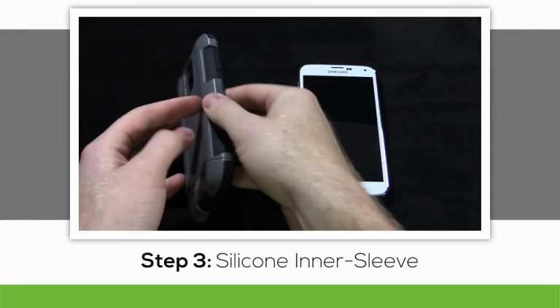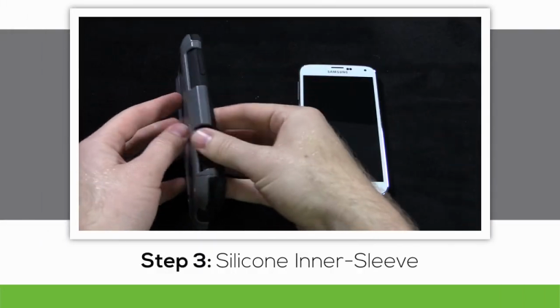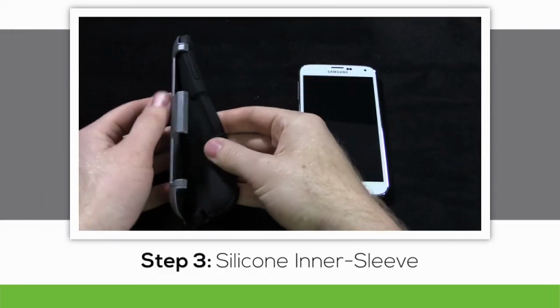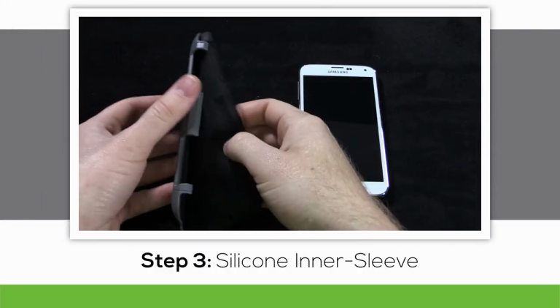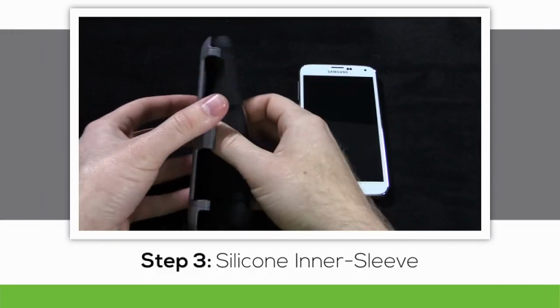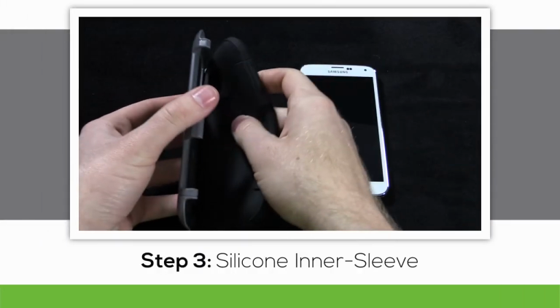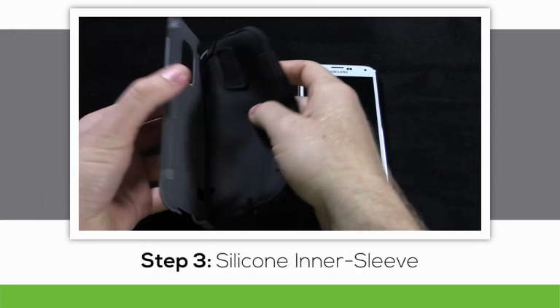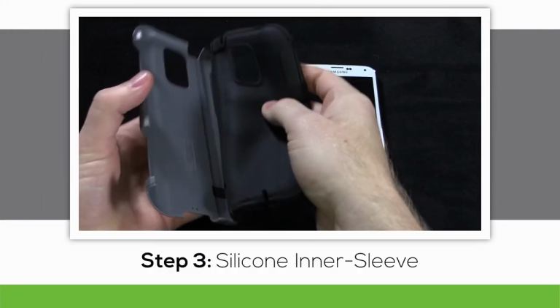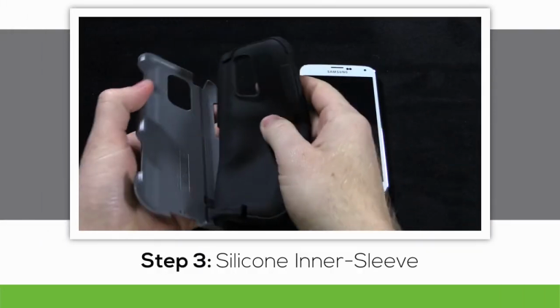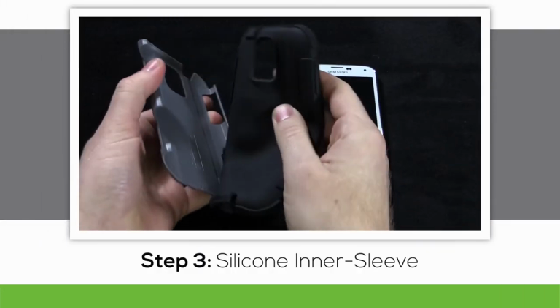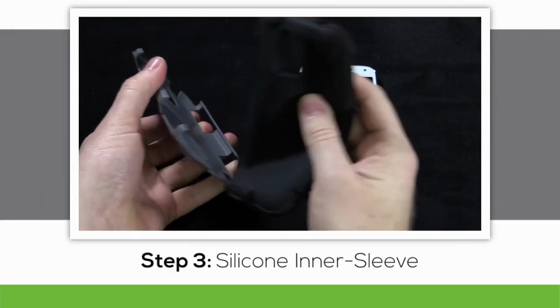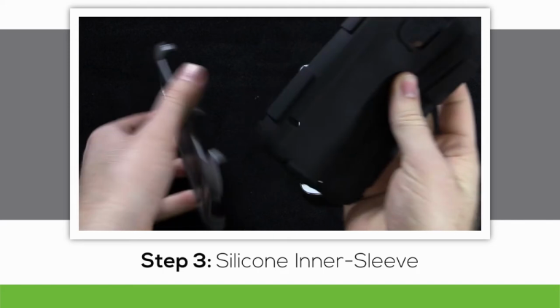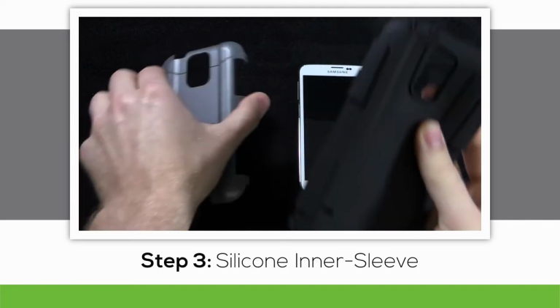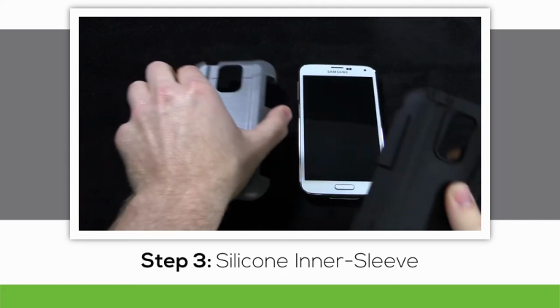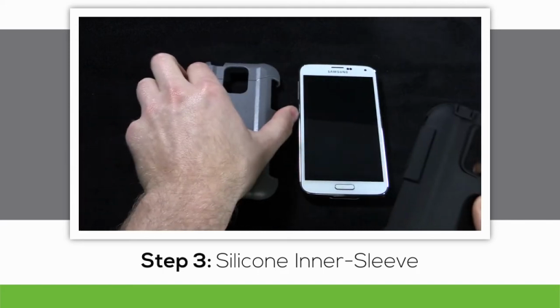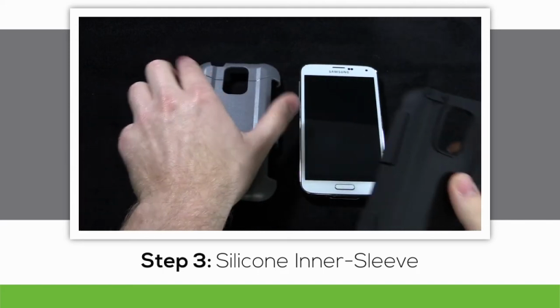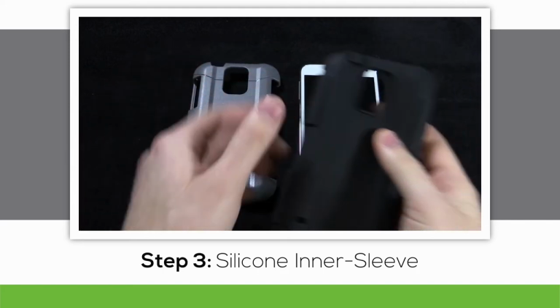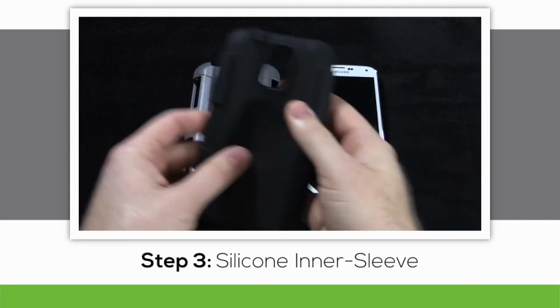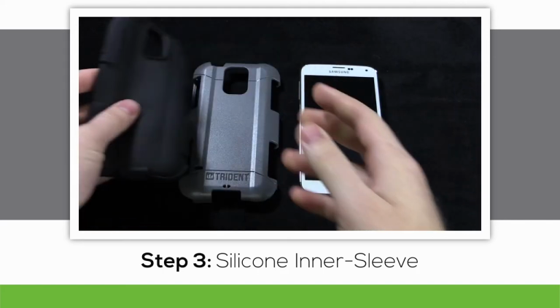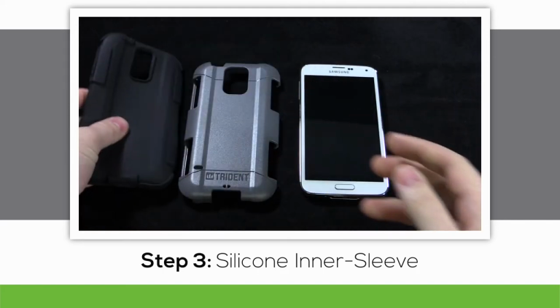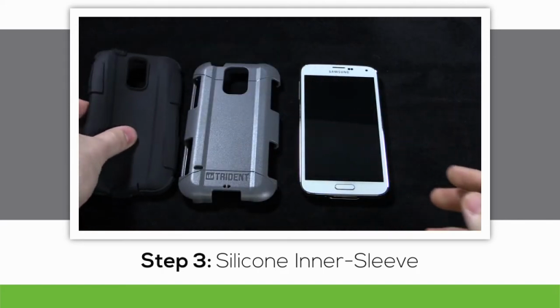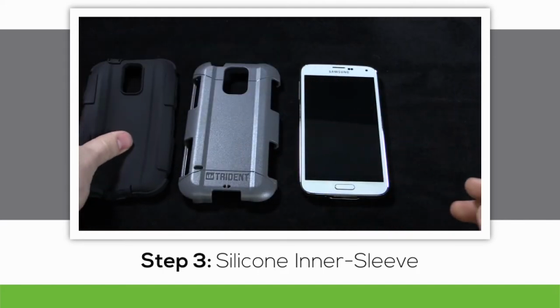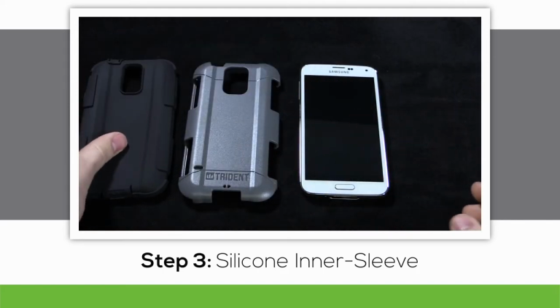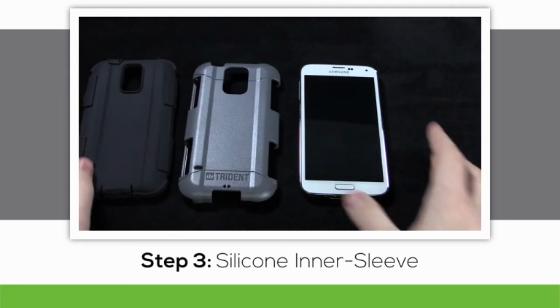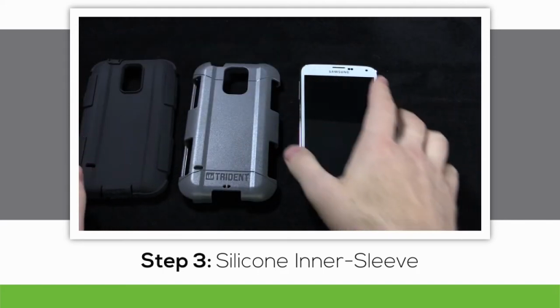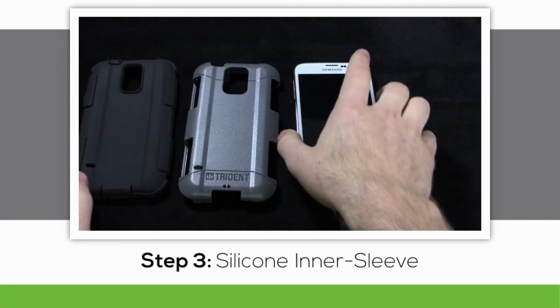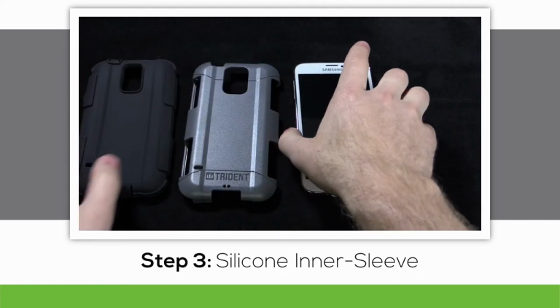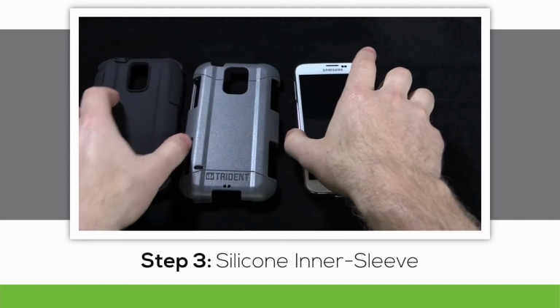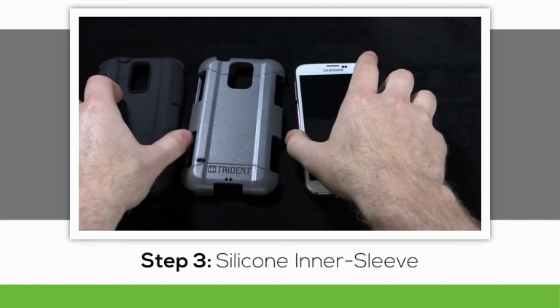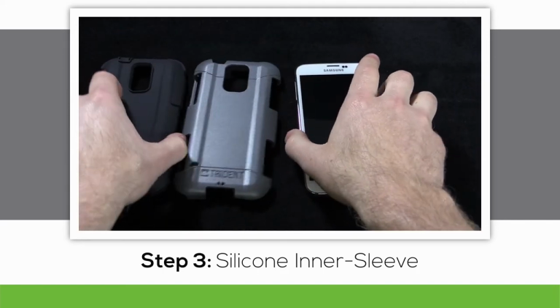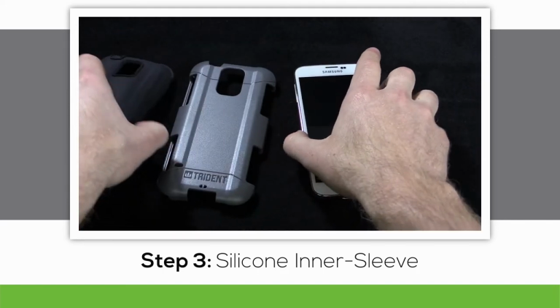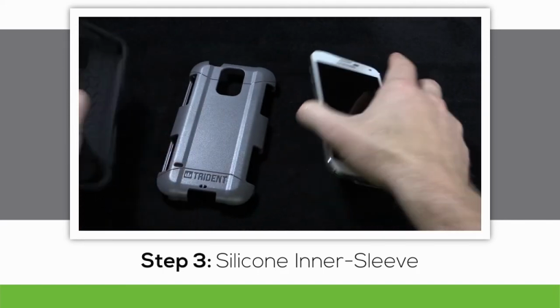Next, we install the silicone inner sleeve. Simply slide your device inside the sleeve and pull the edges over the corners.